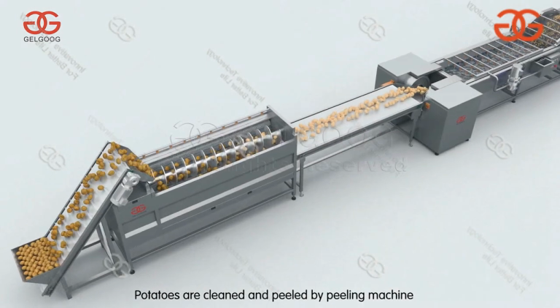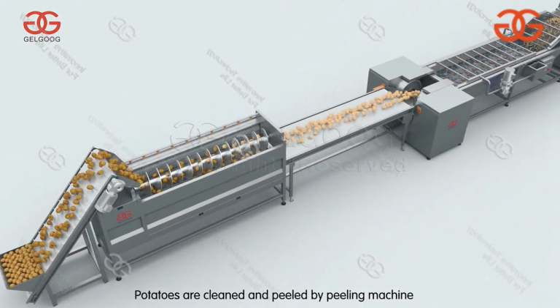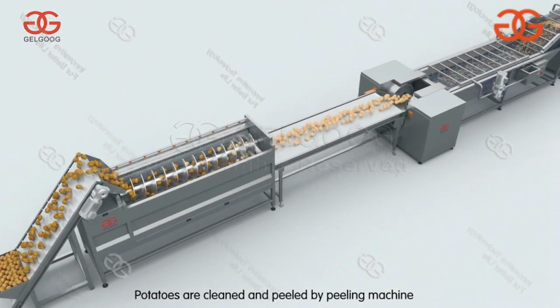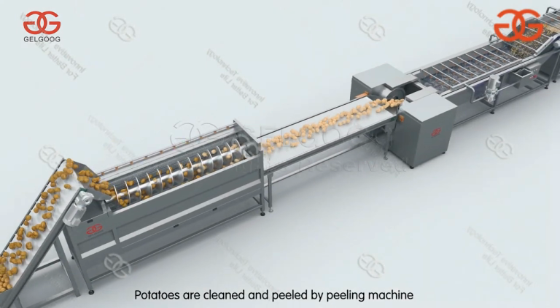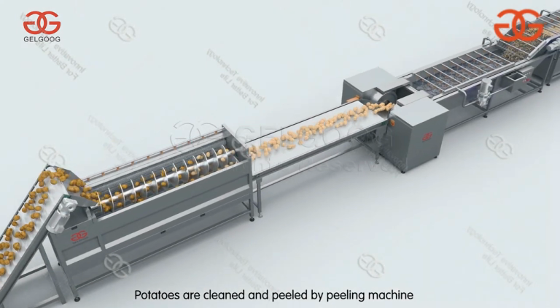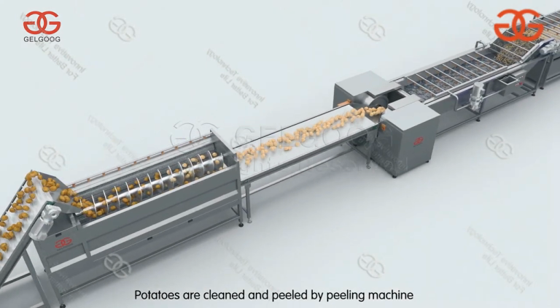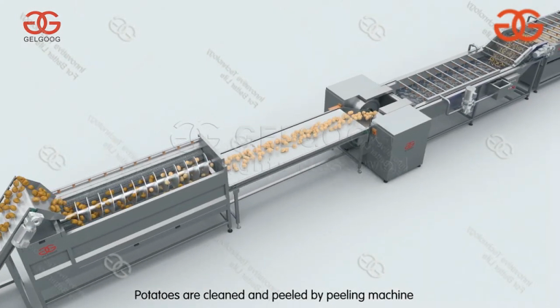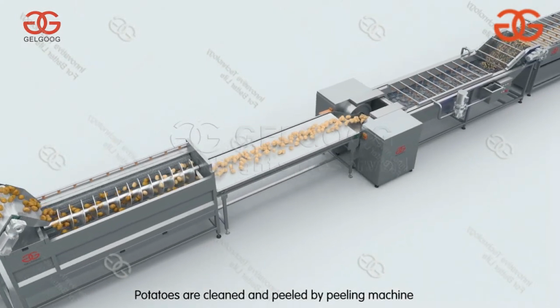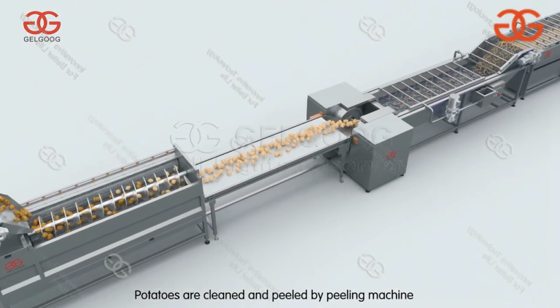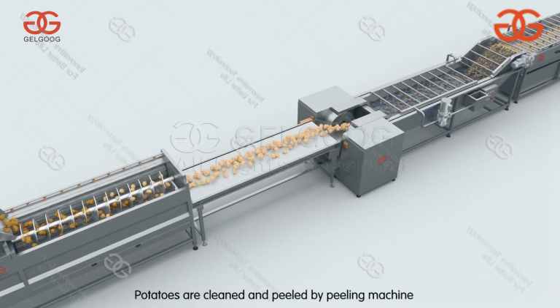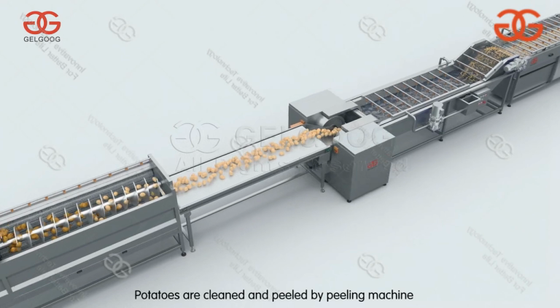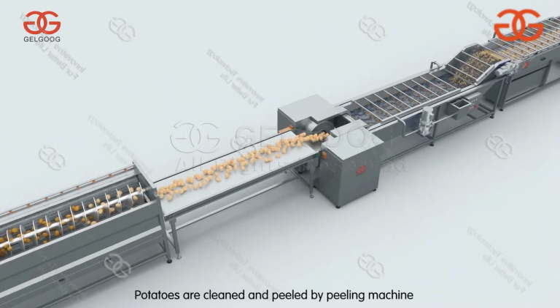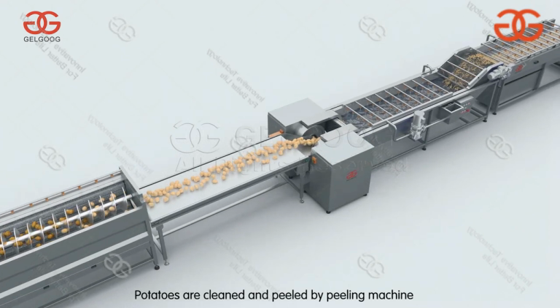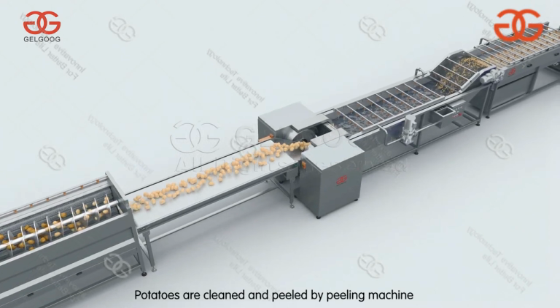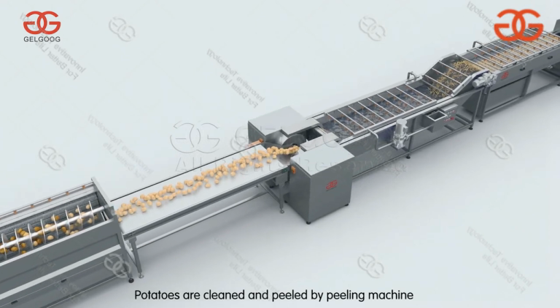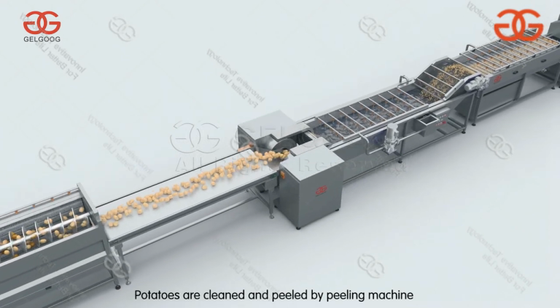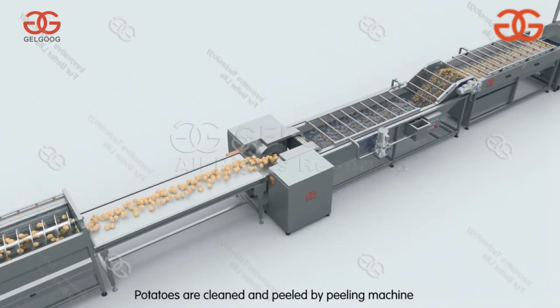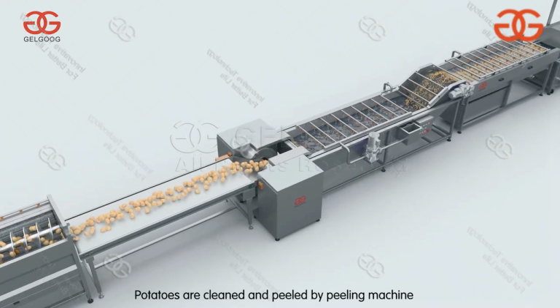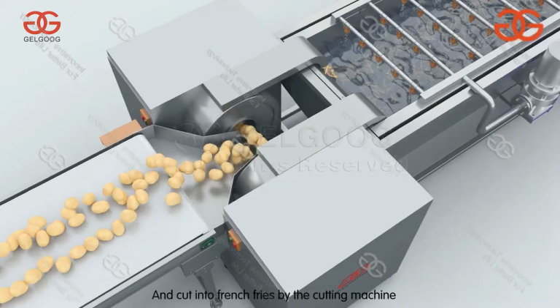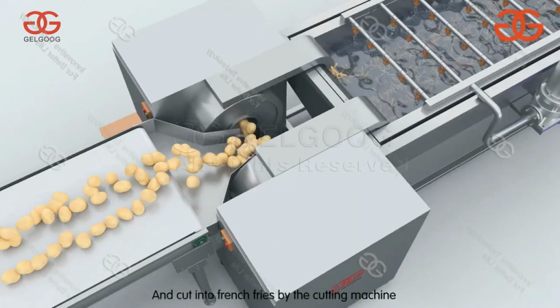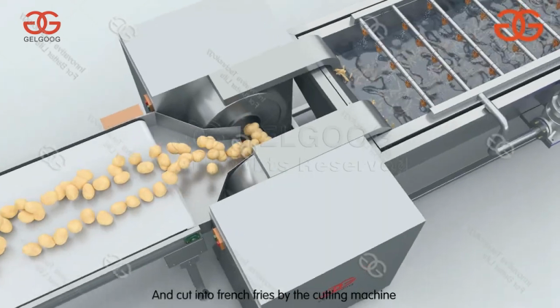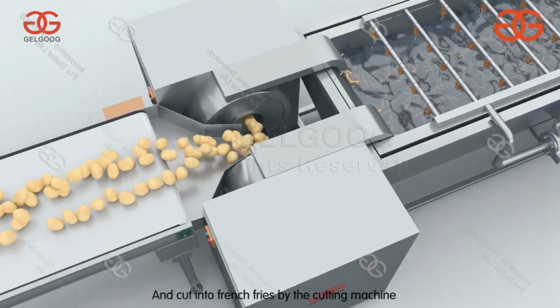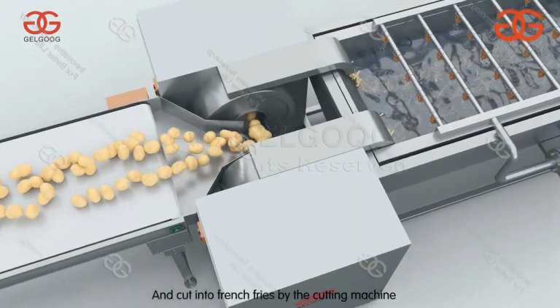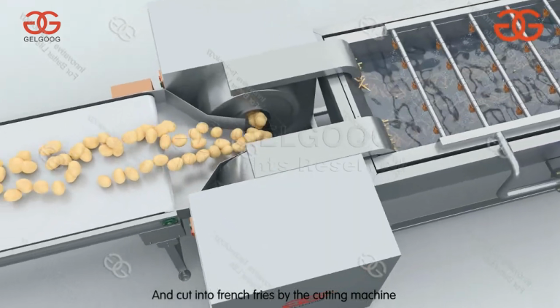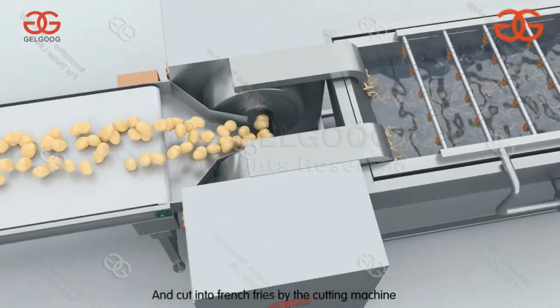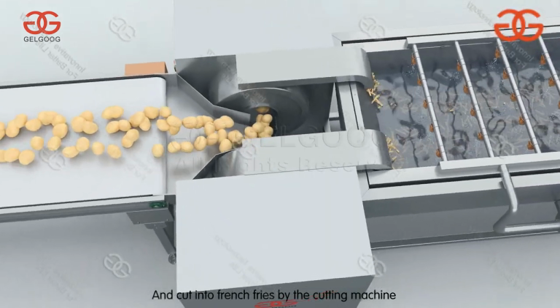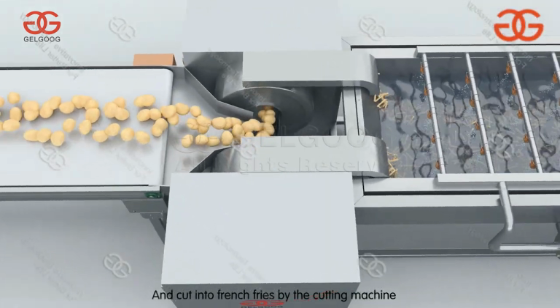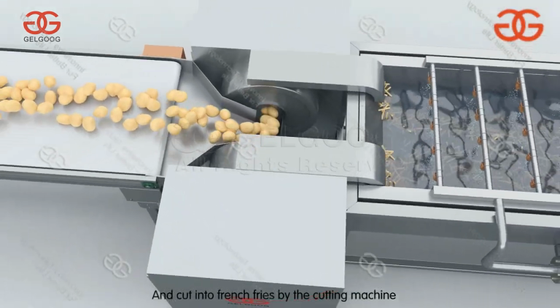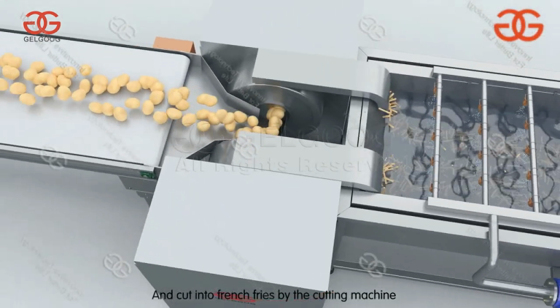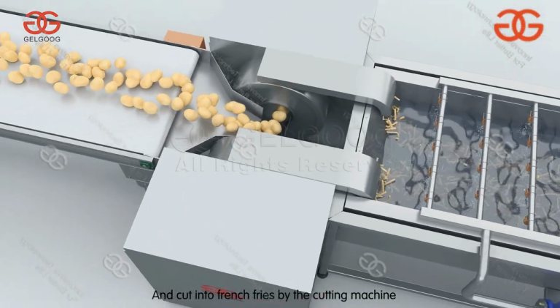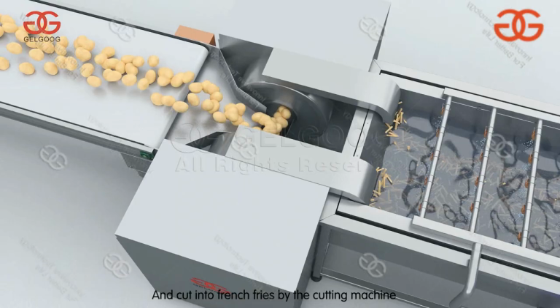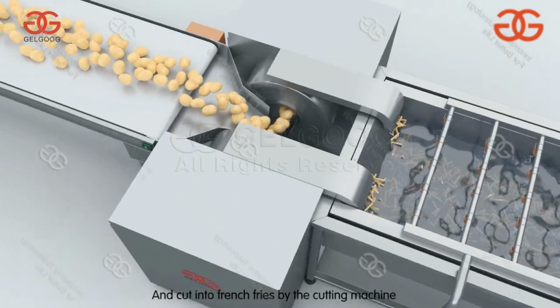Potatoes are cleaned and peeled by the peeling machine, and cut into french fries by the cutting machine.